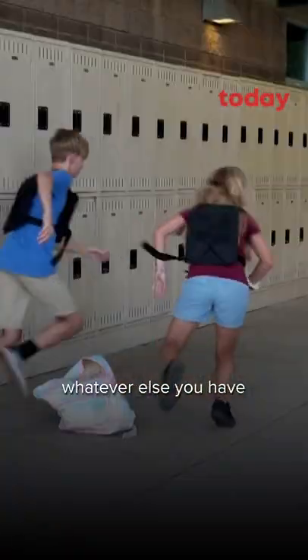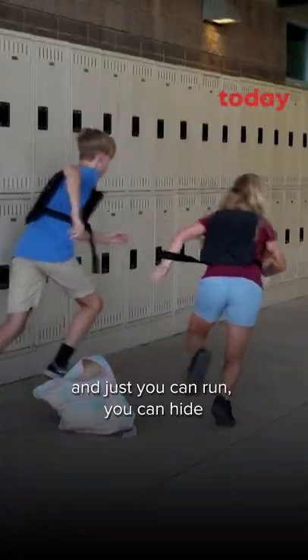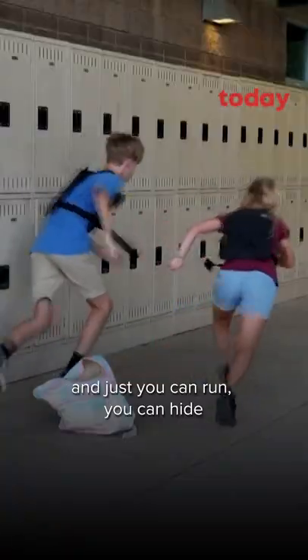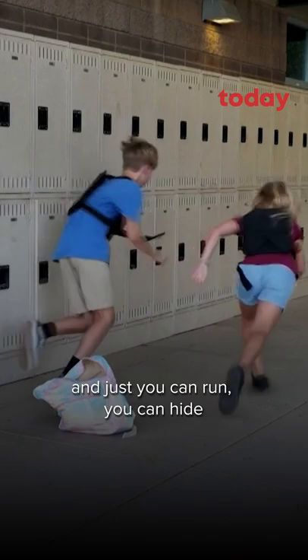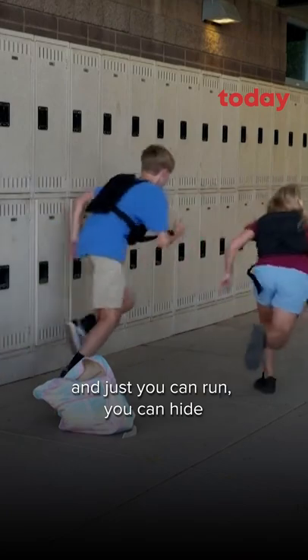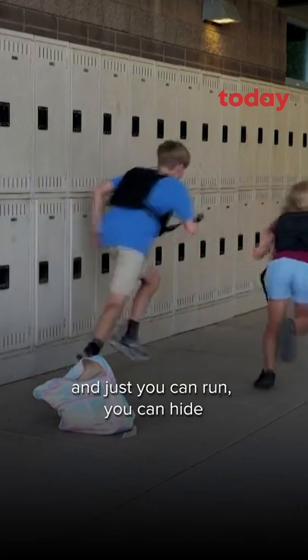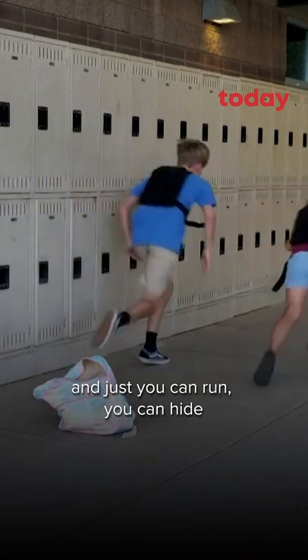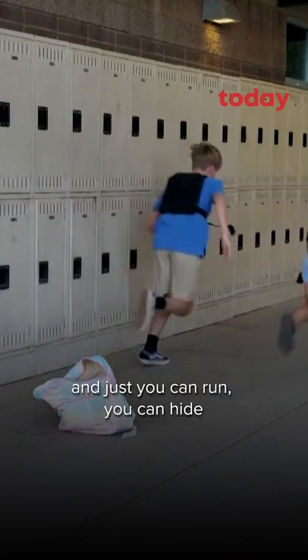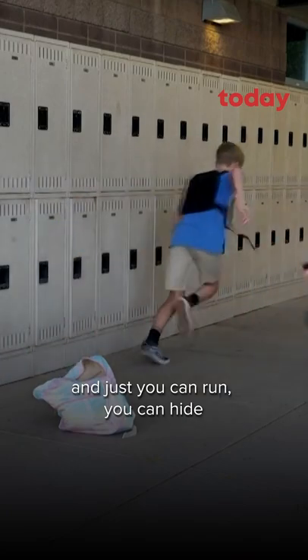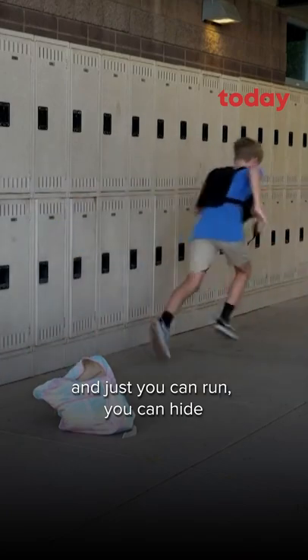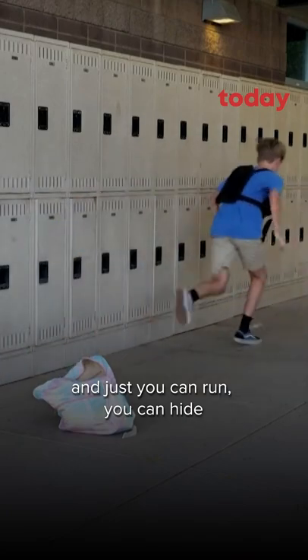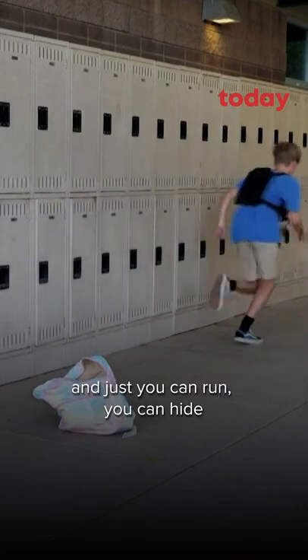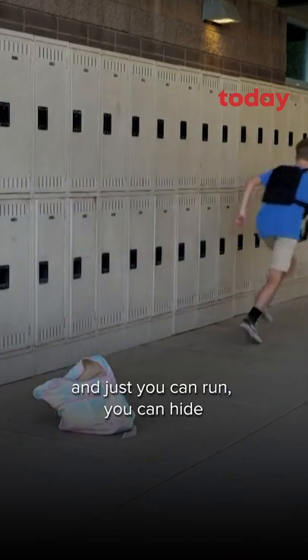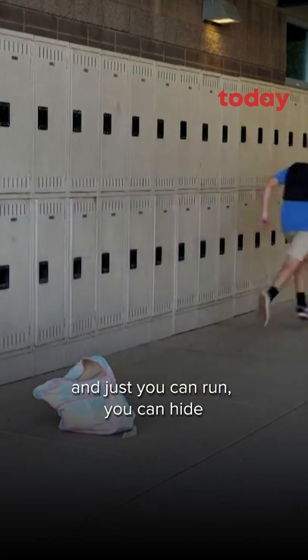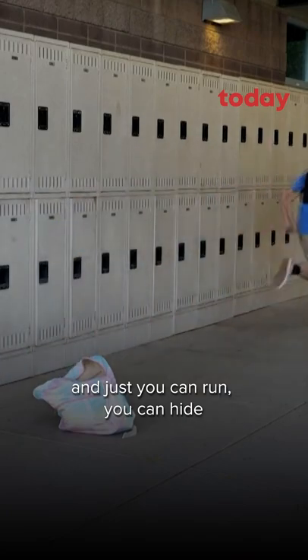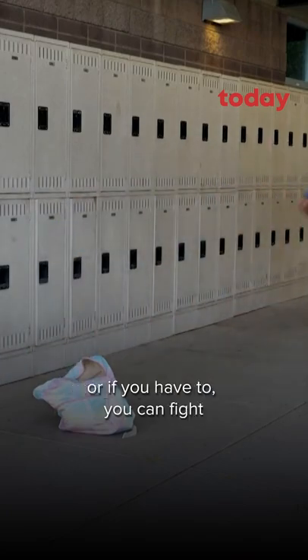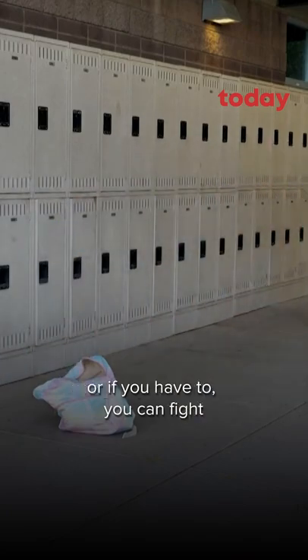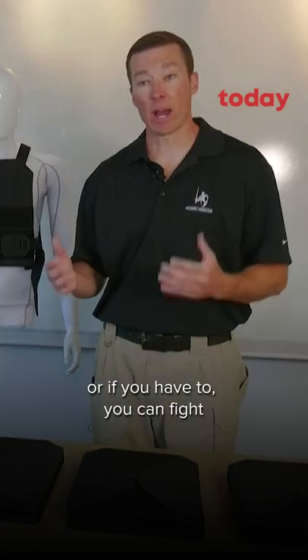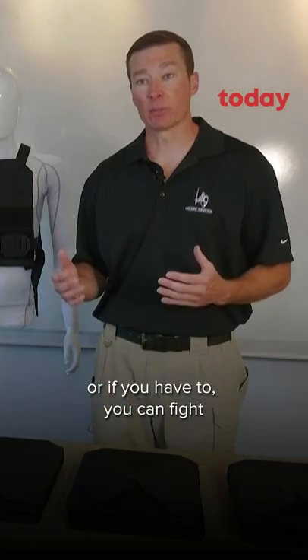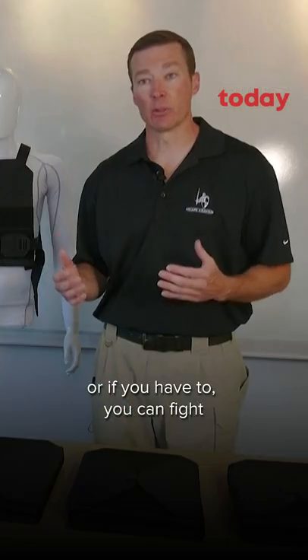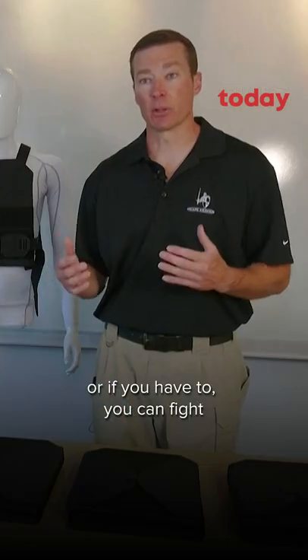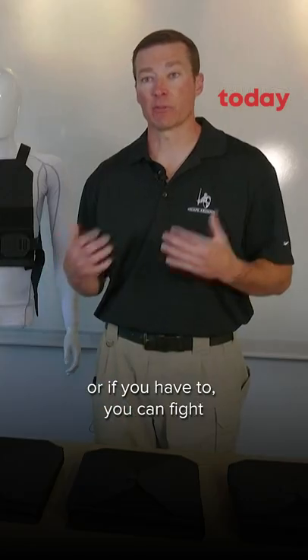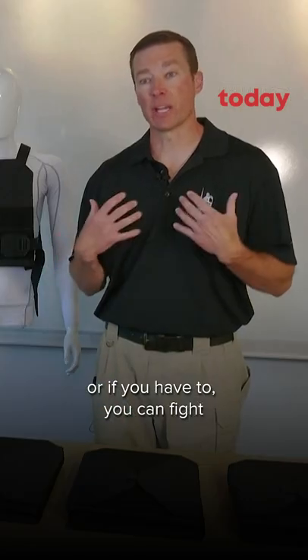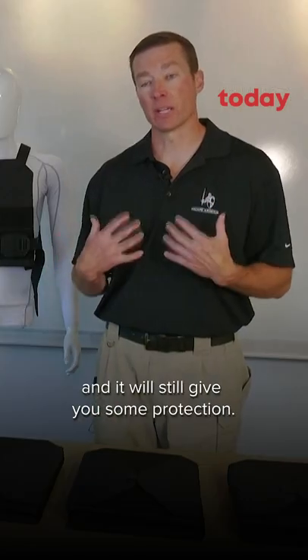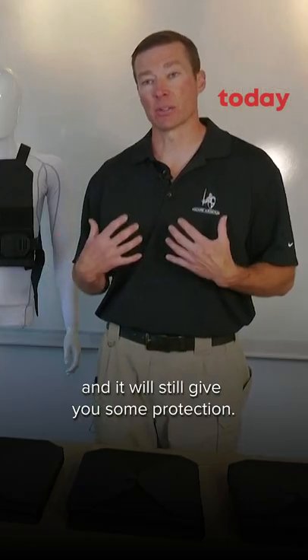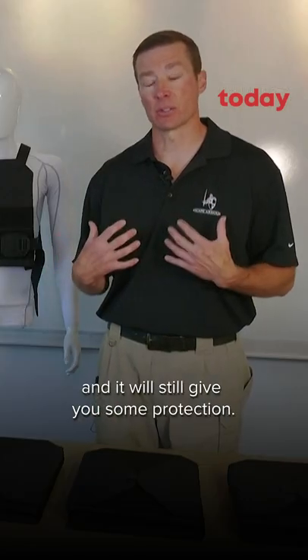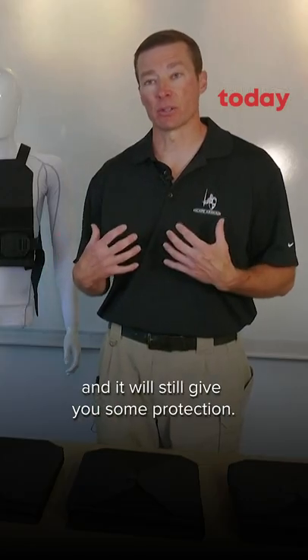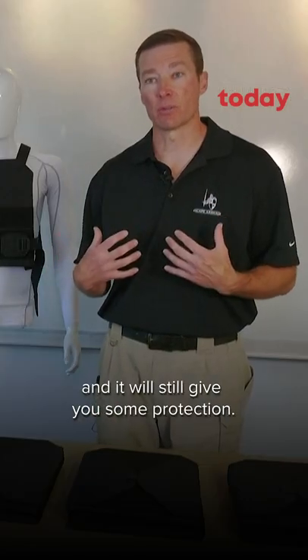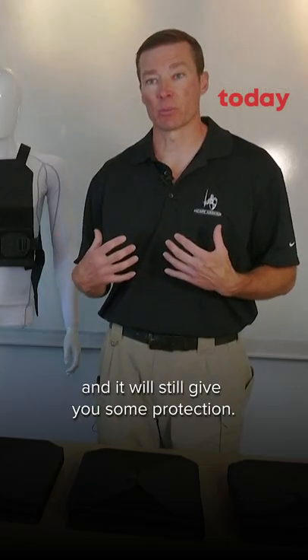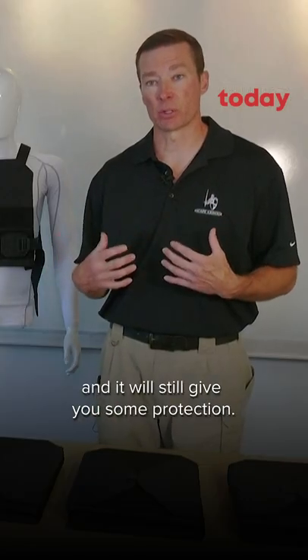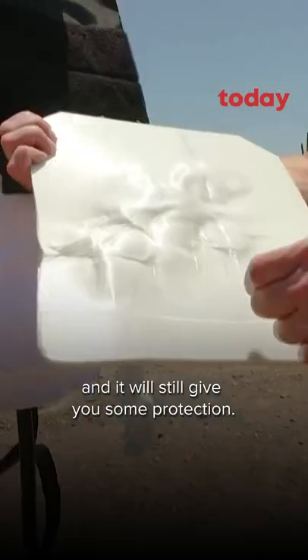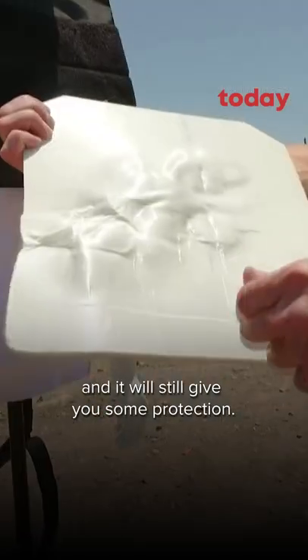You can run, you can hide, or if you have to, you can fight and it'll still give you some protection.